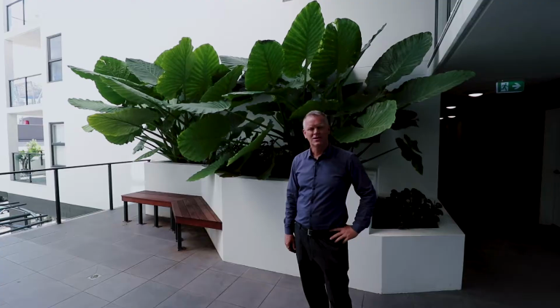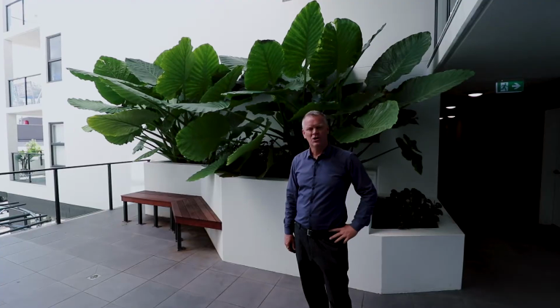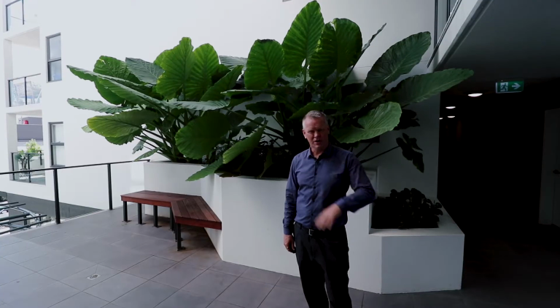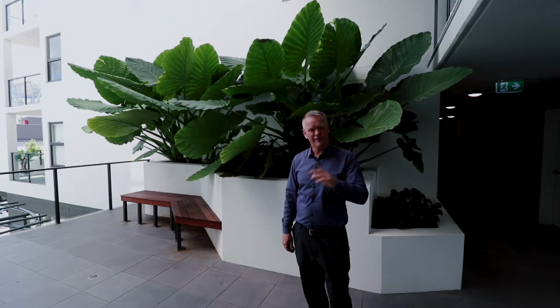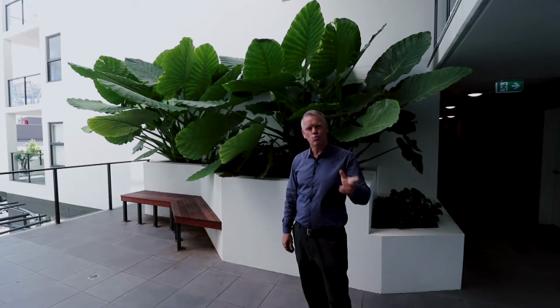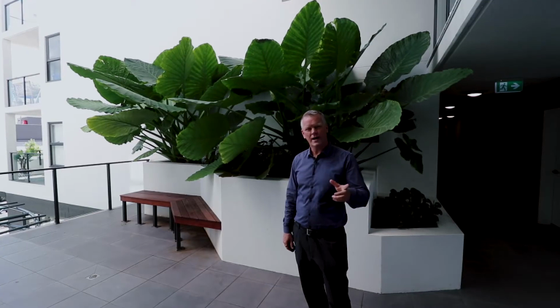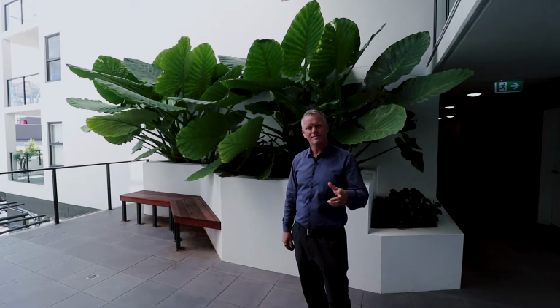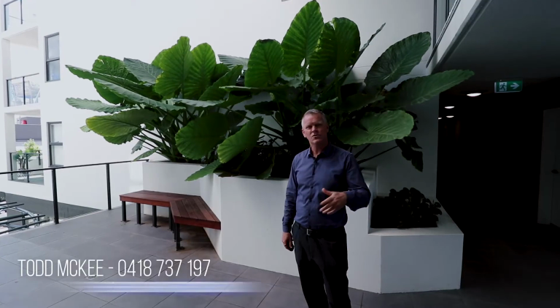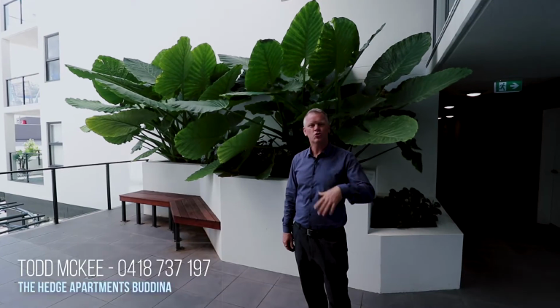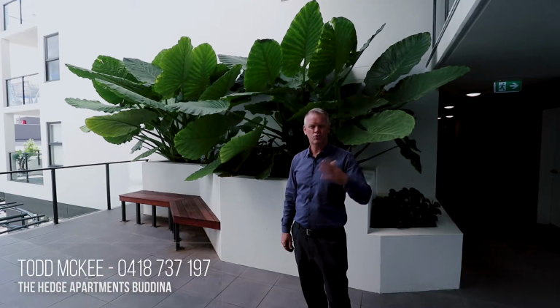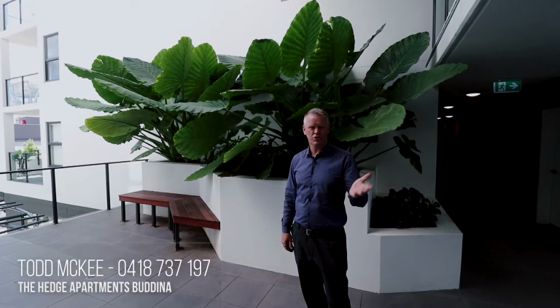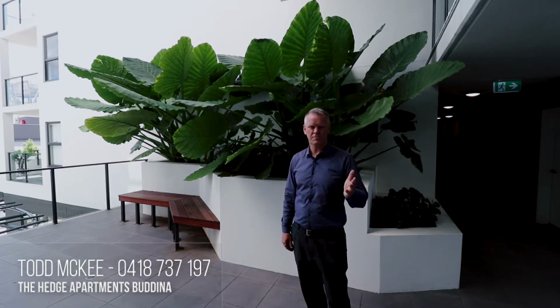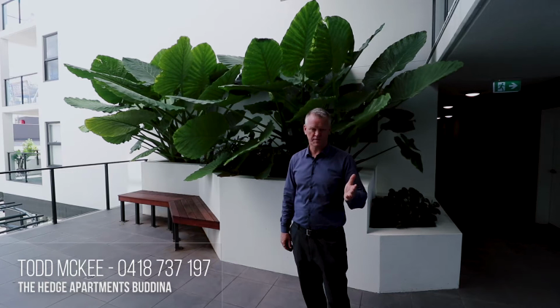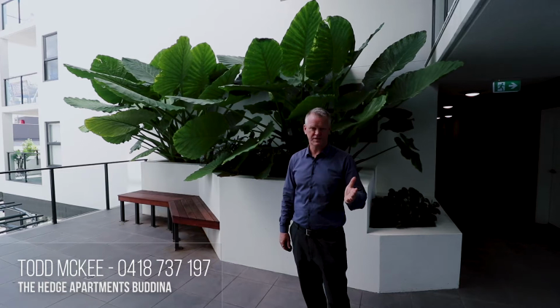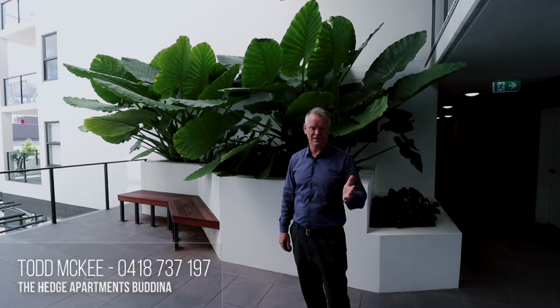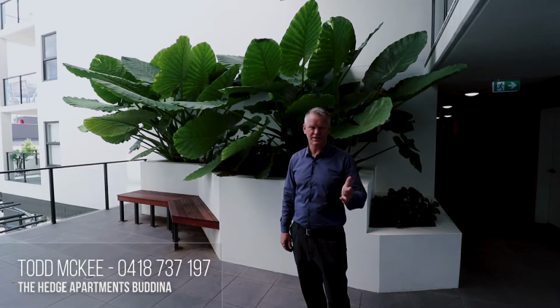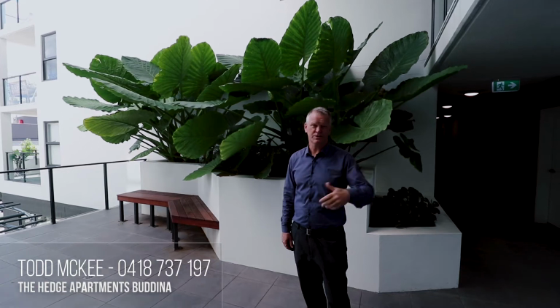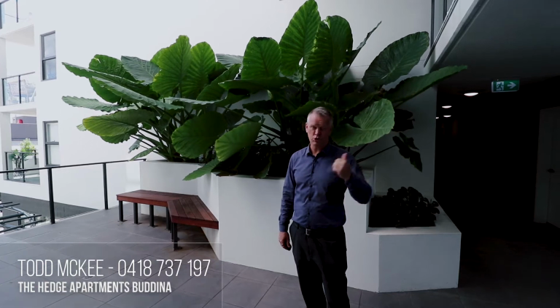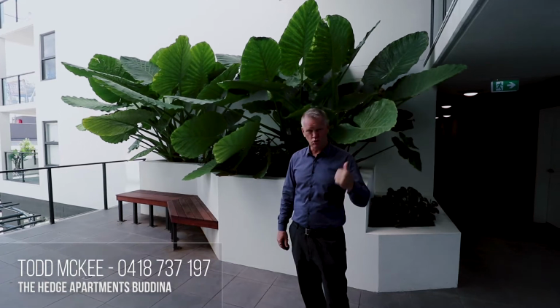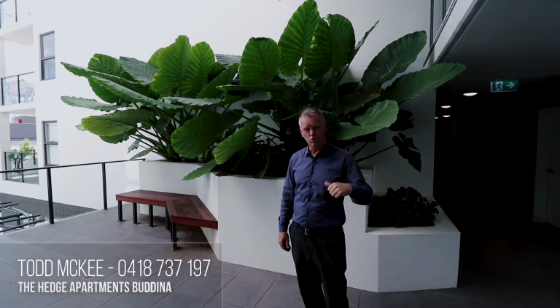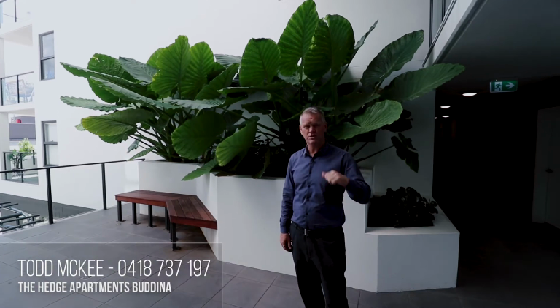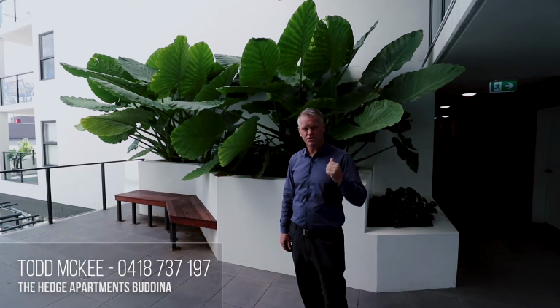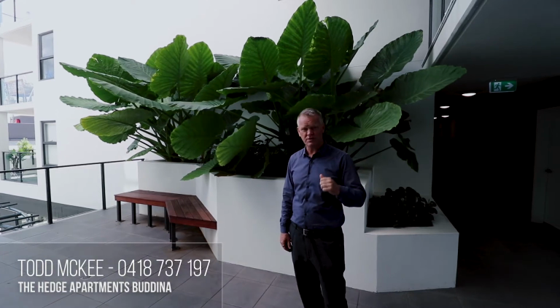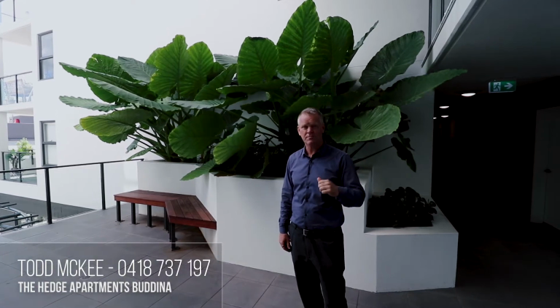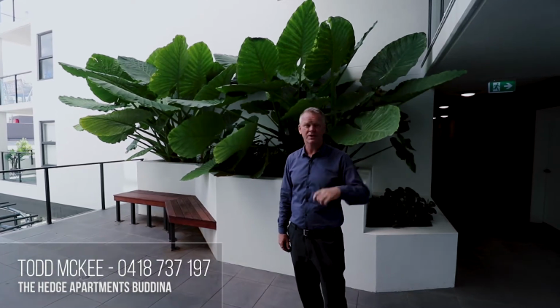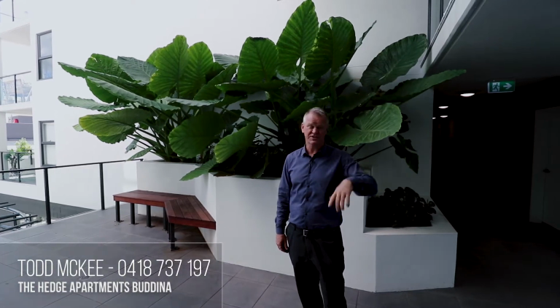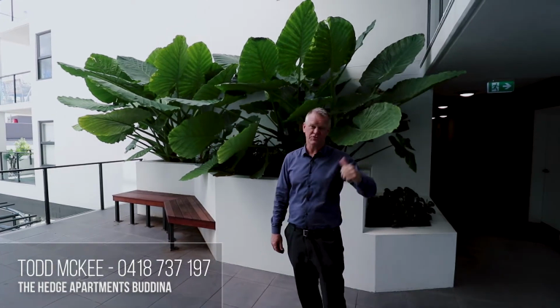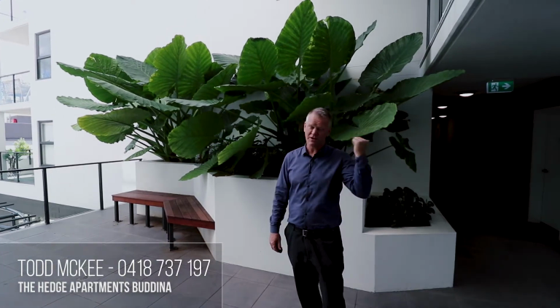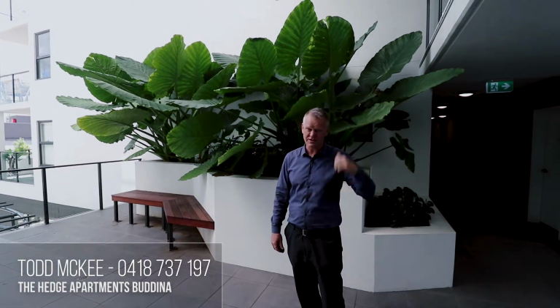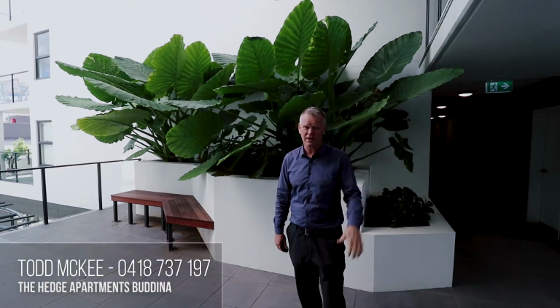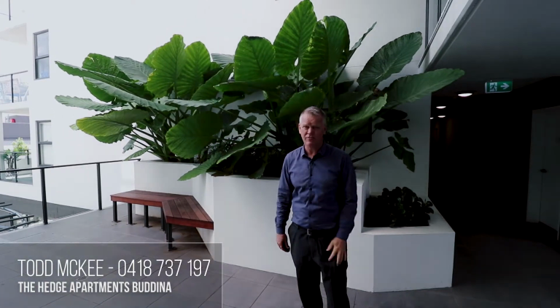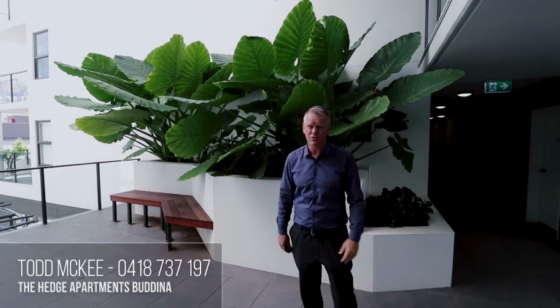On level one, all your common facilities — pool, gym, etc. Let's go have a look.